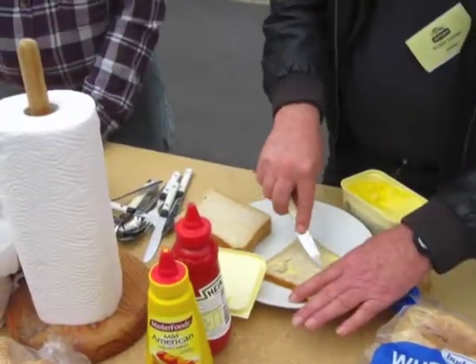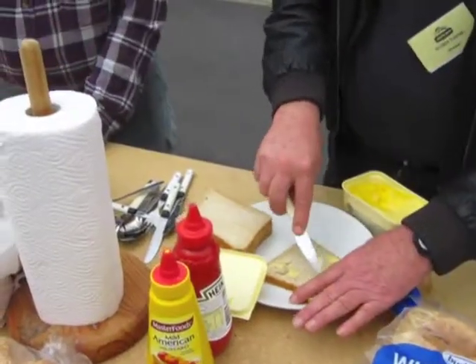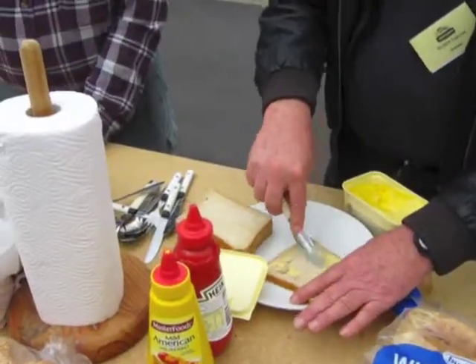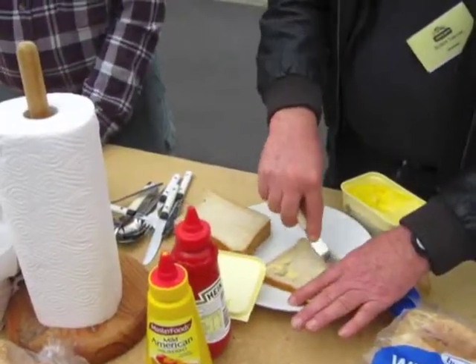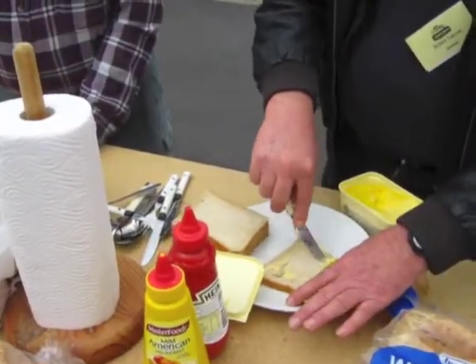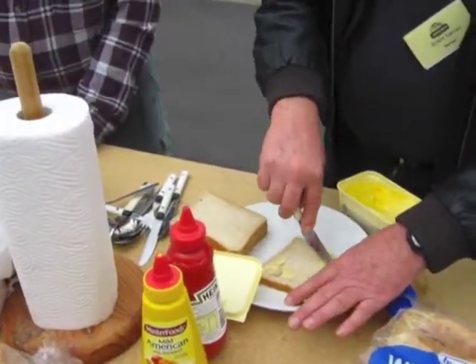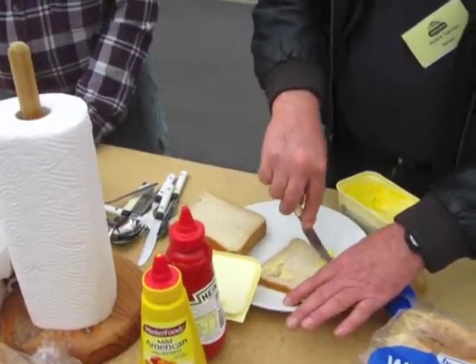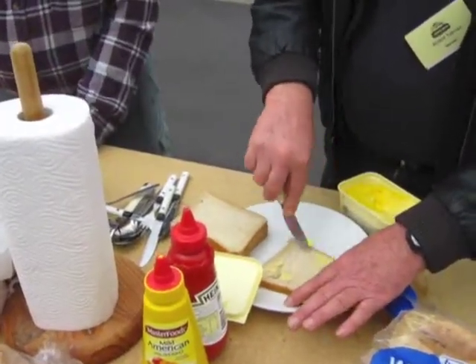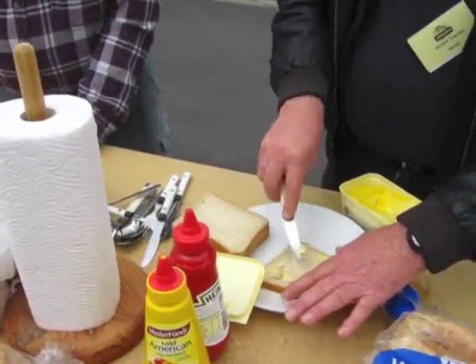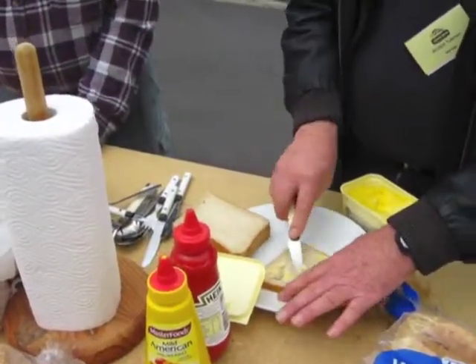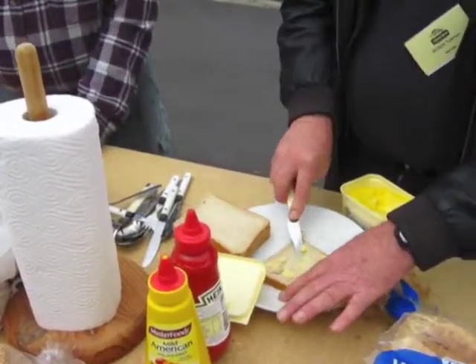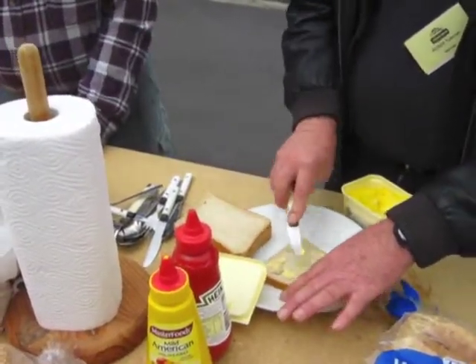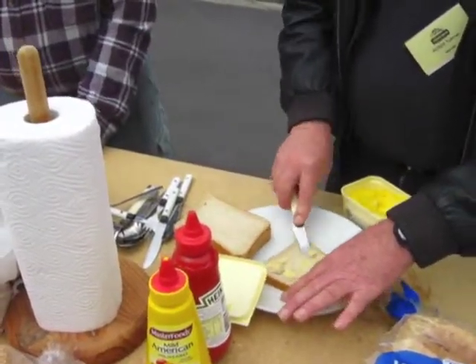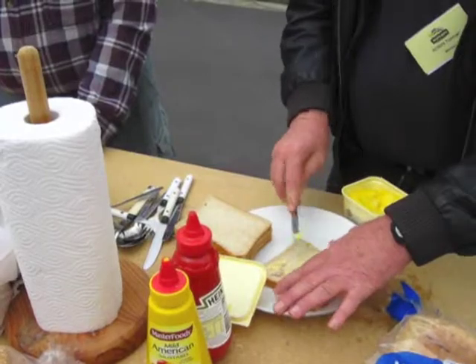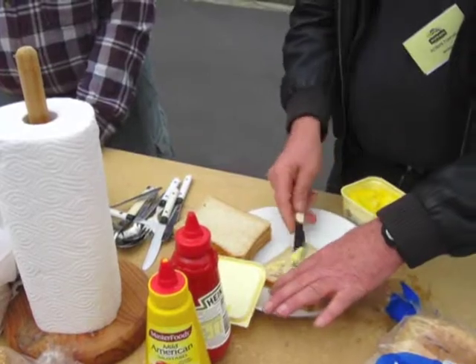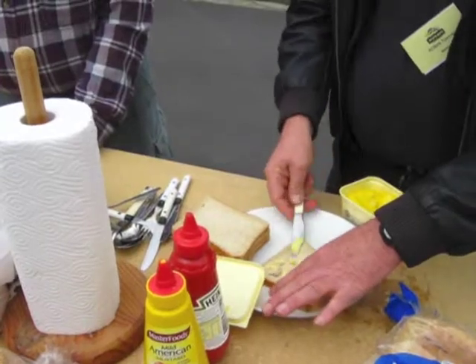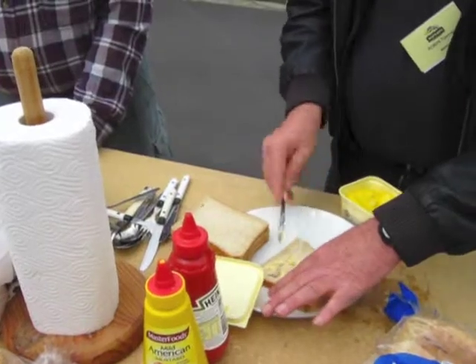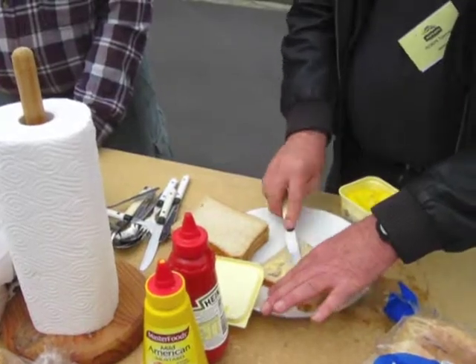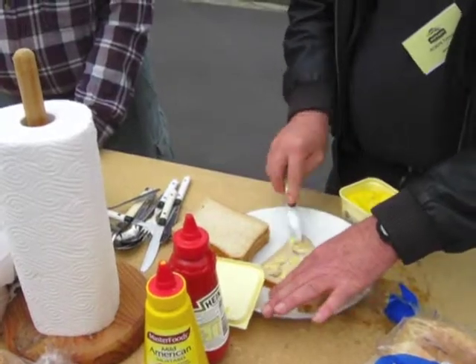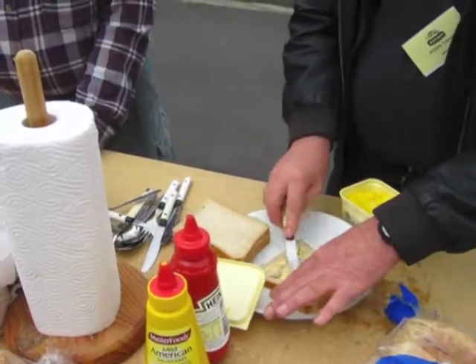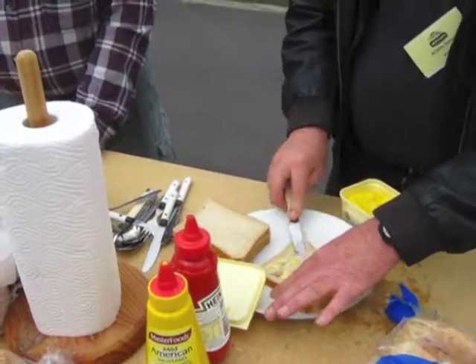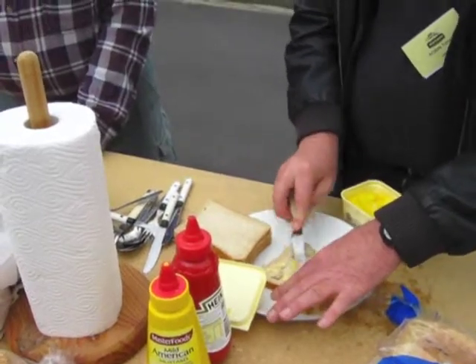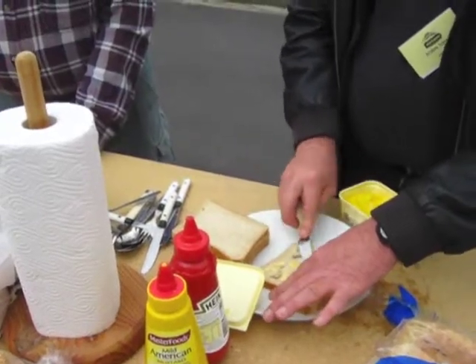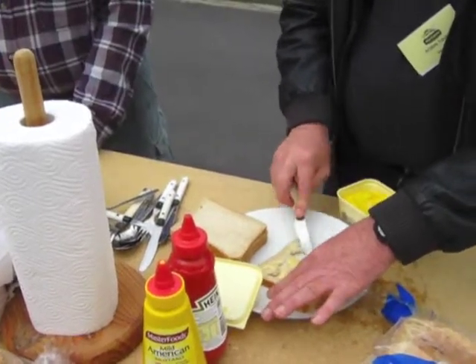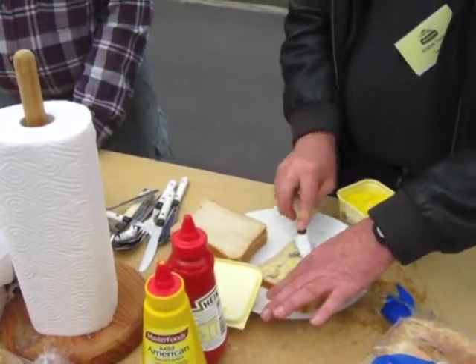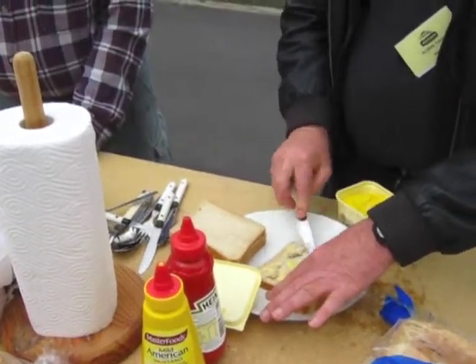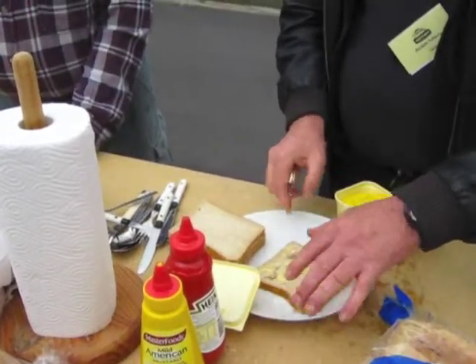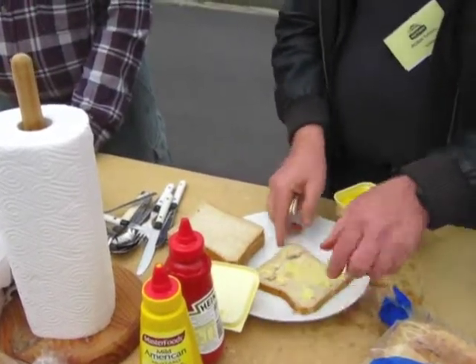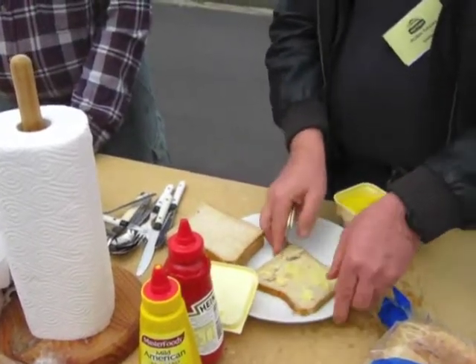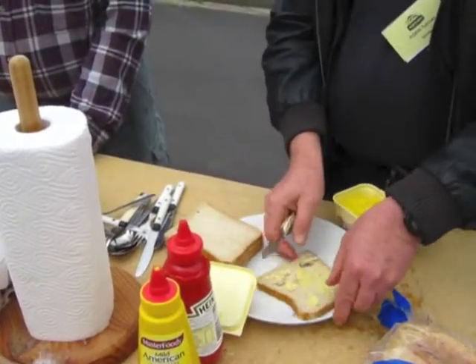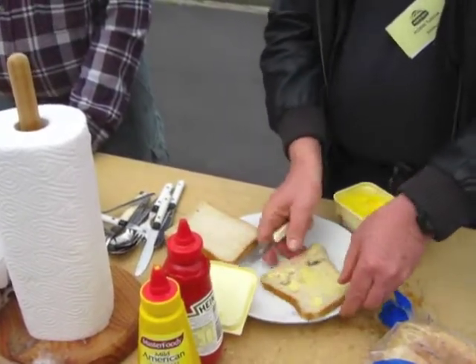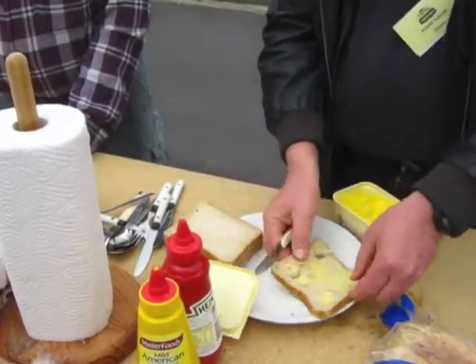You know how to circumcise a whale don't you, Robert? With a harpoon? No — send down four foreskin divers.